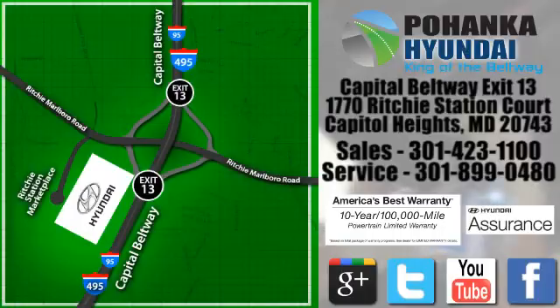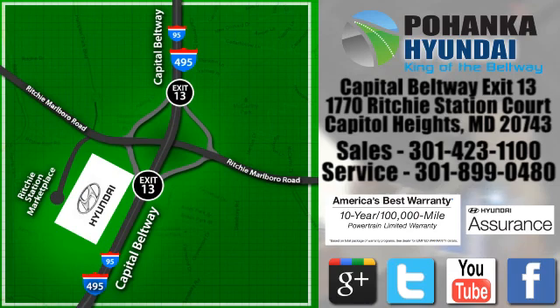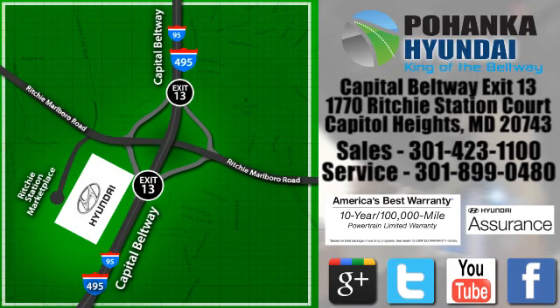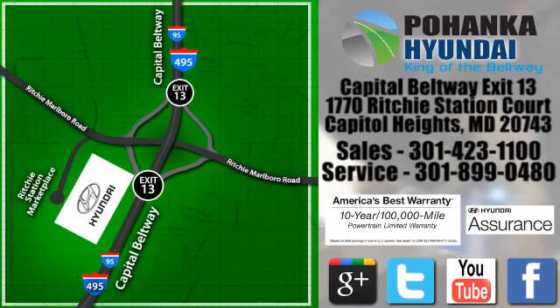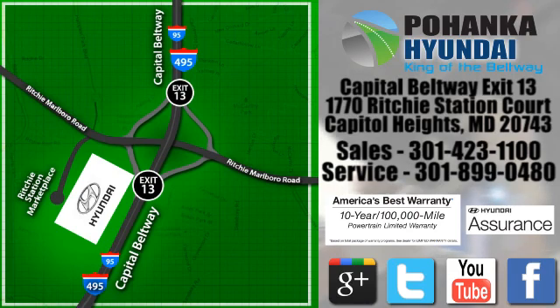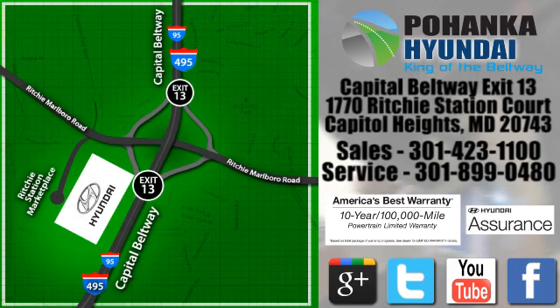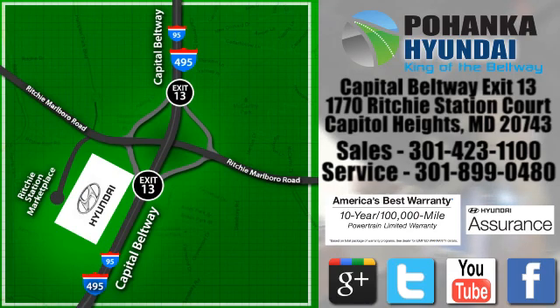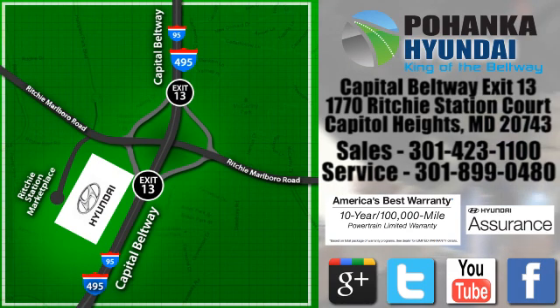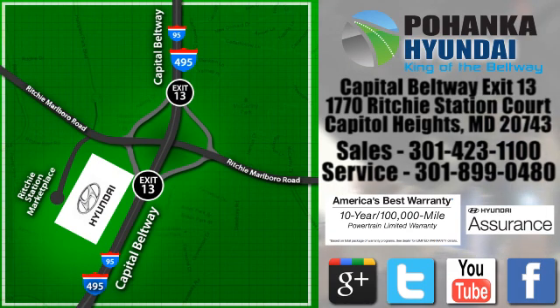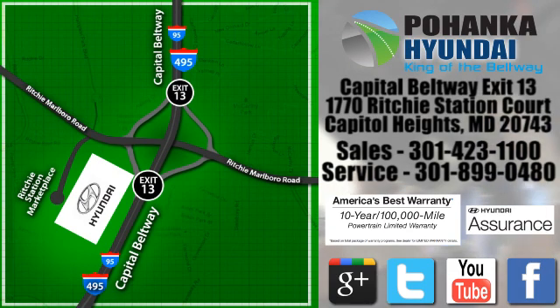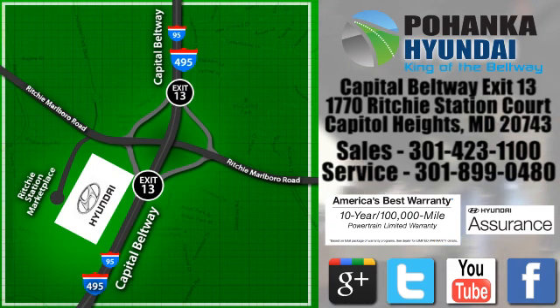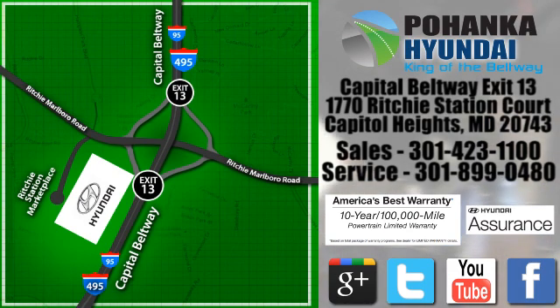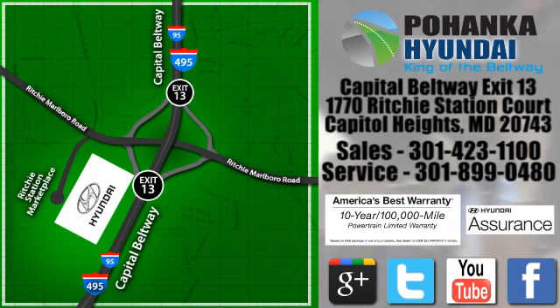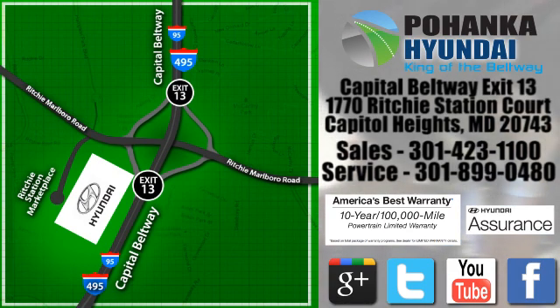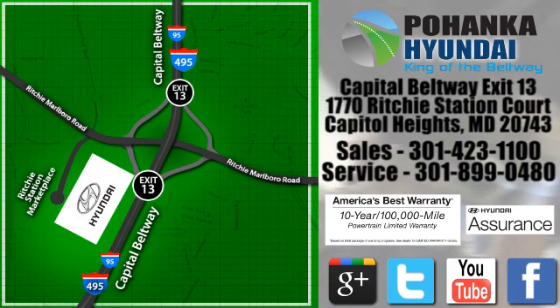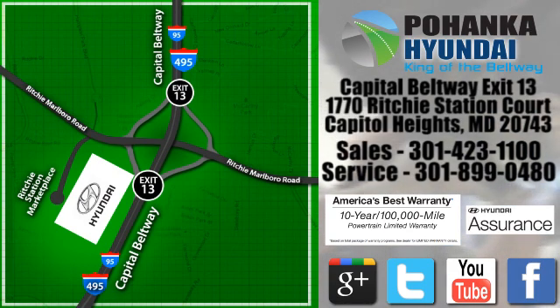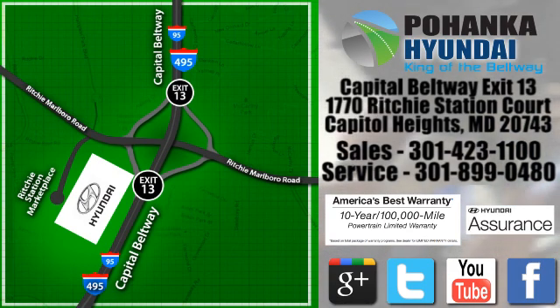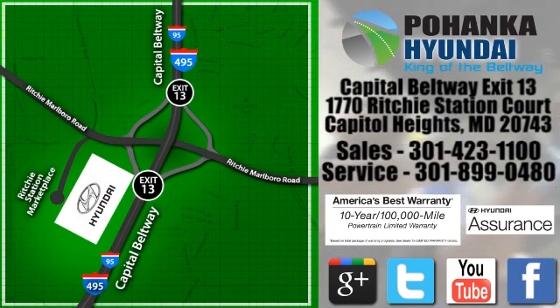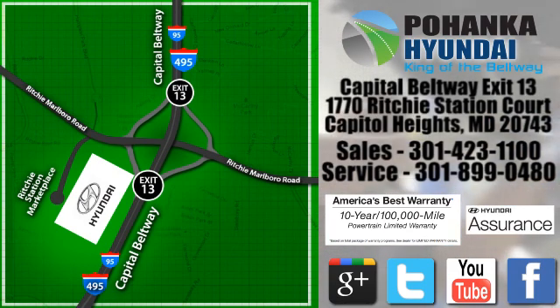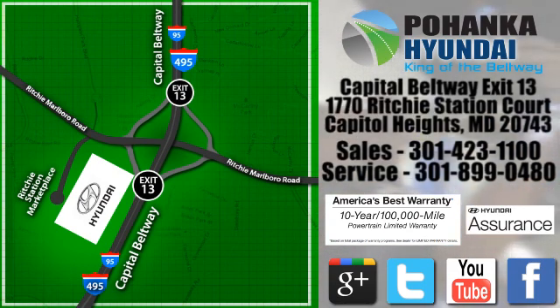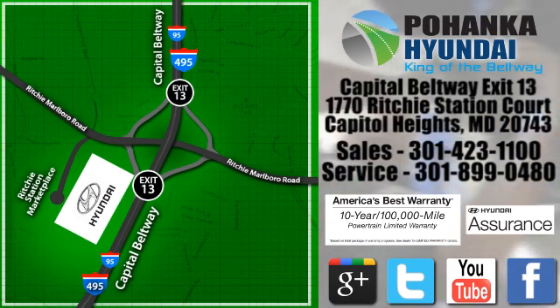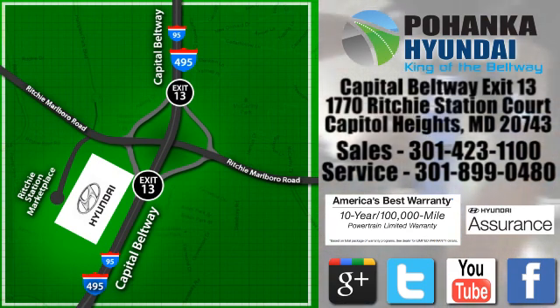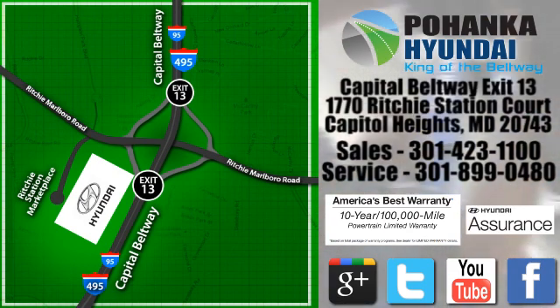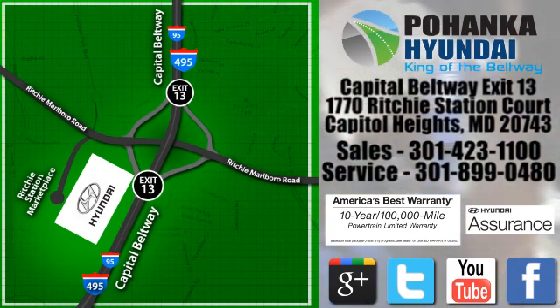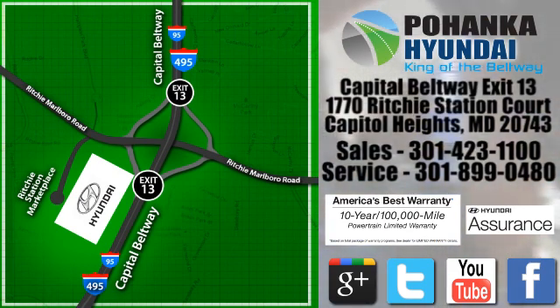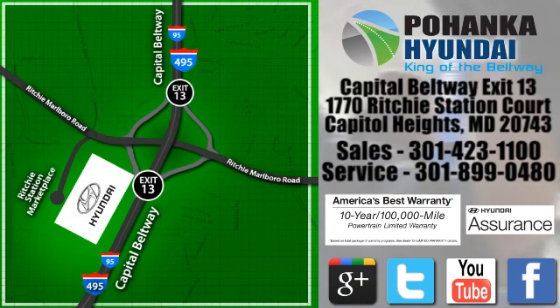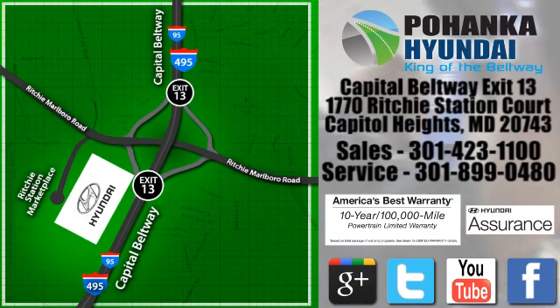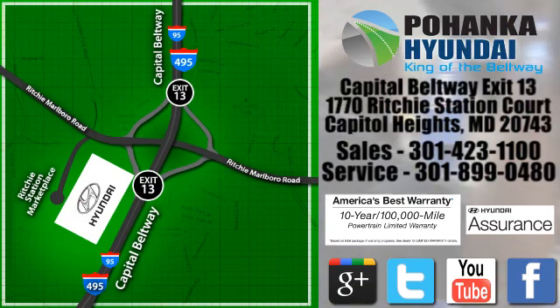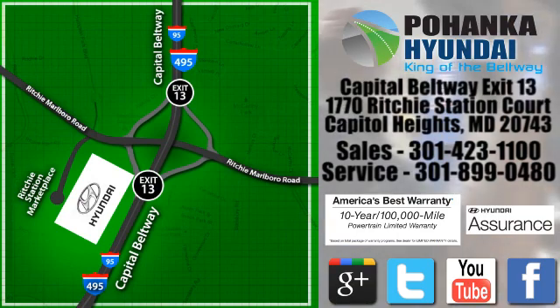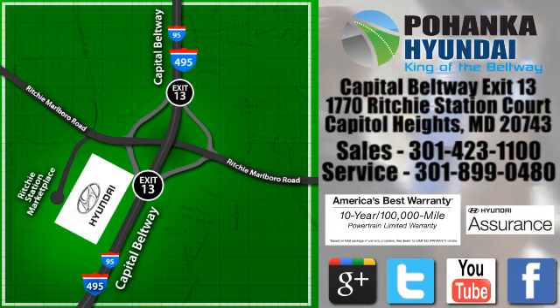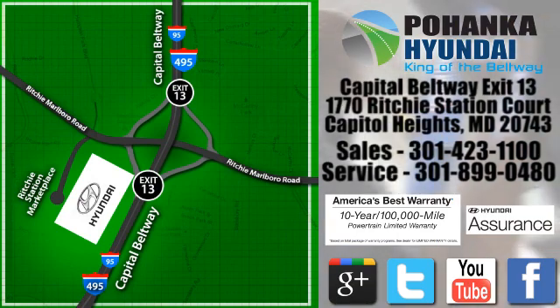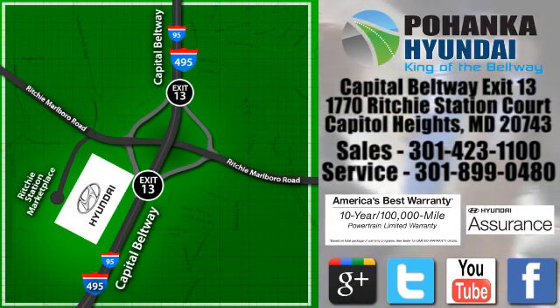We're conveniently located on the Capitol Beltway at Exit 13, 1770 Ritchie Station Court in Capitol Heights, Maryland.